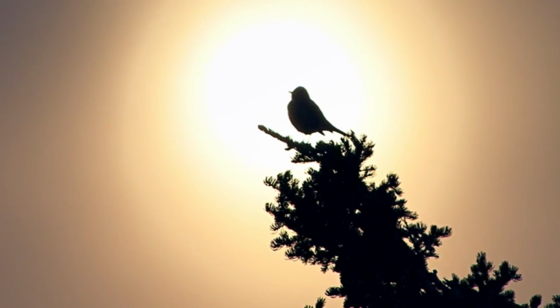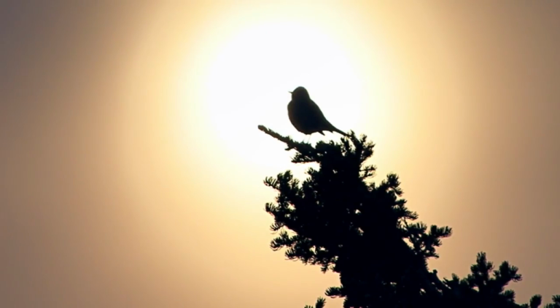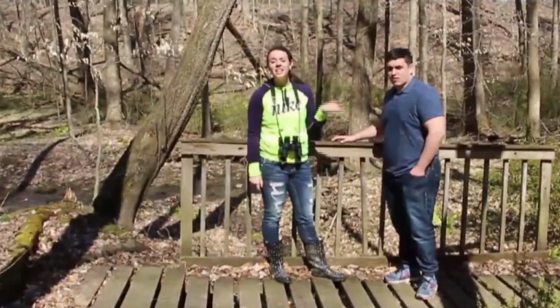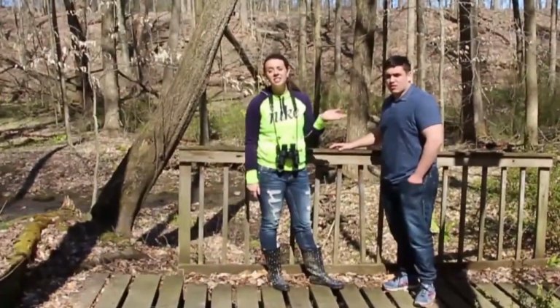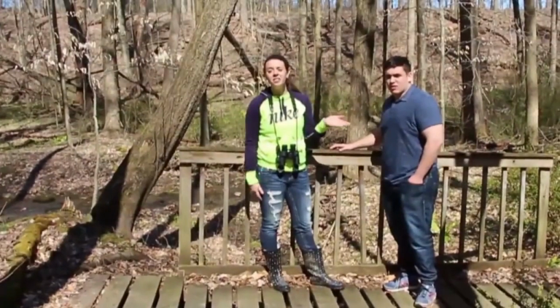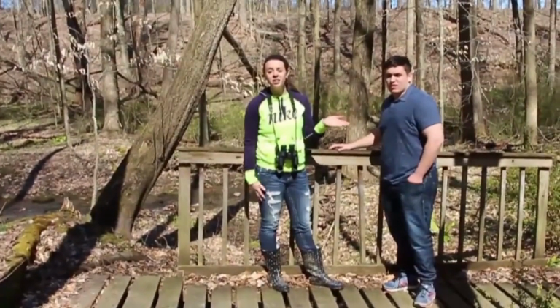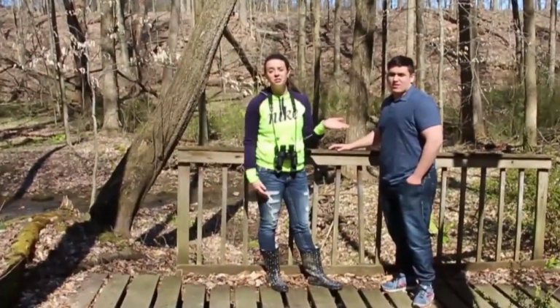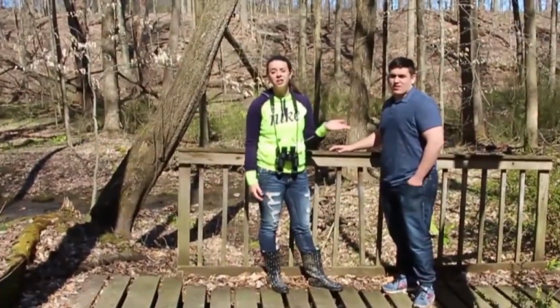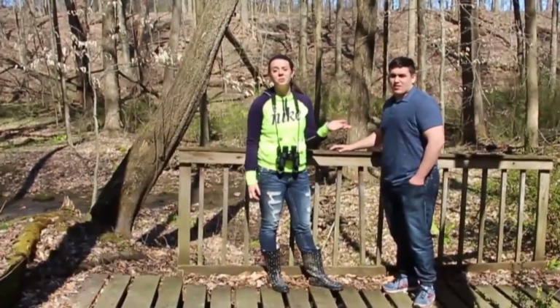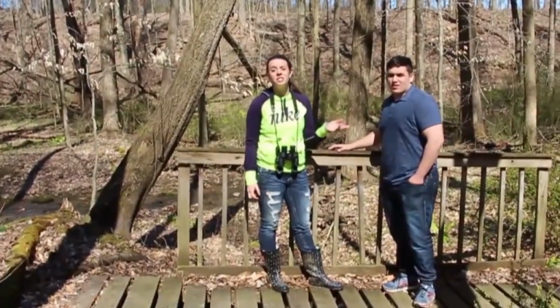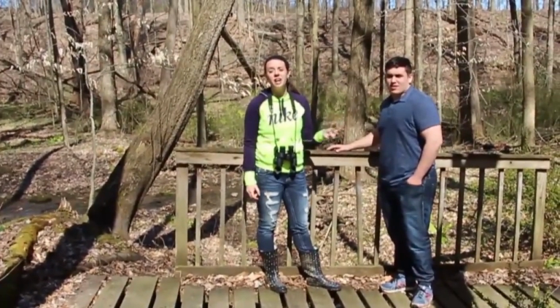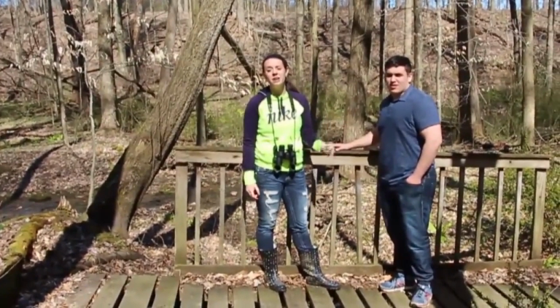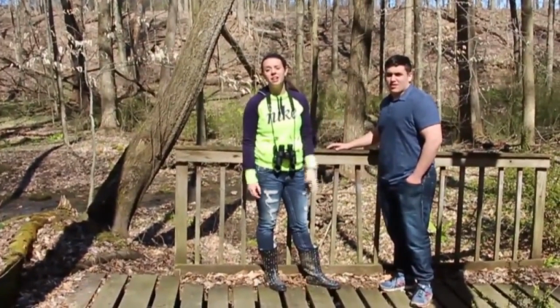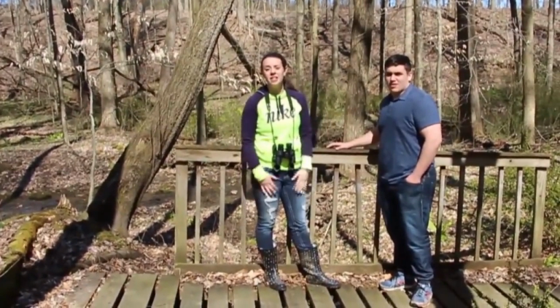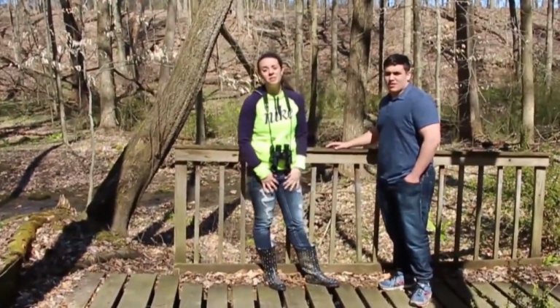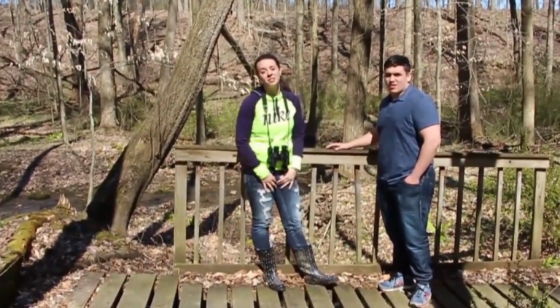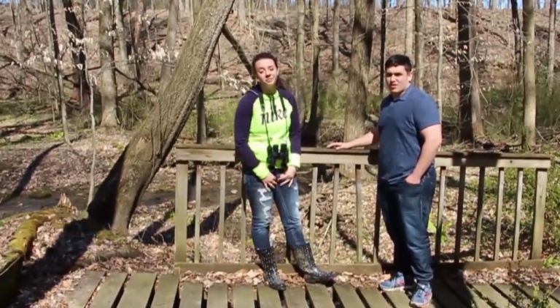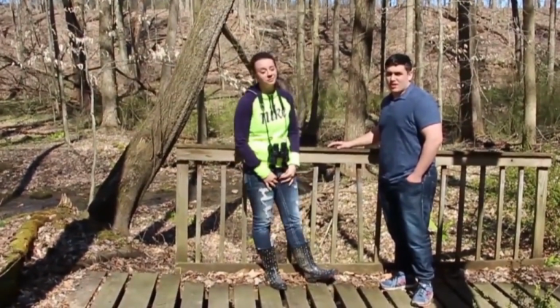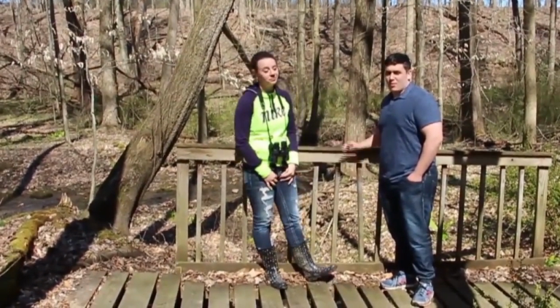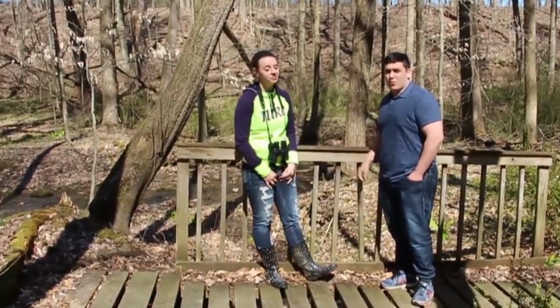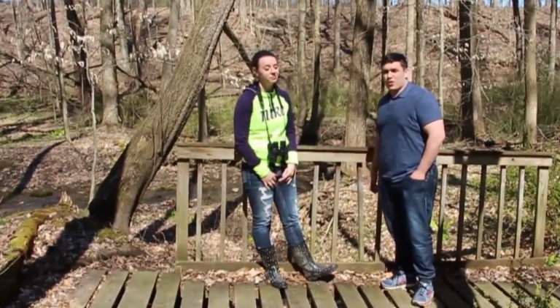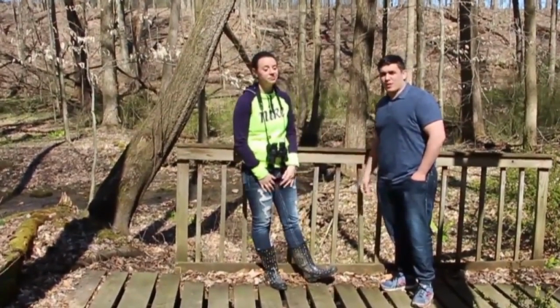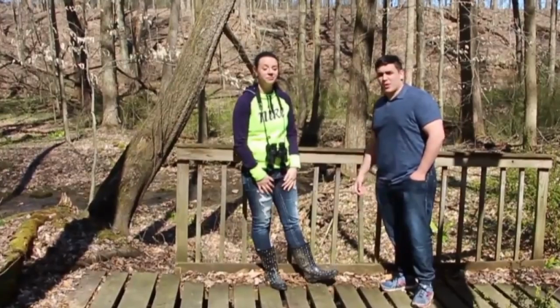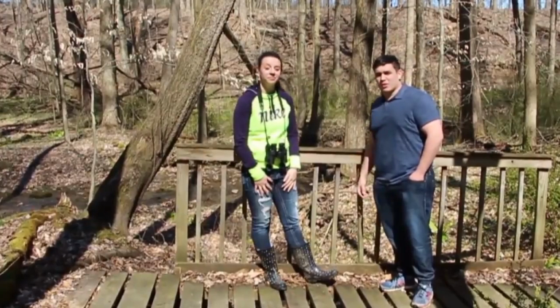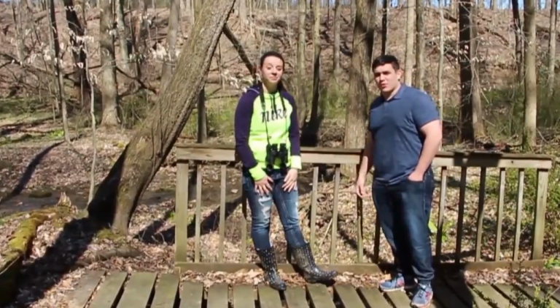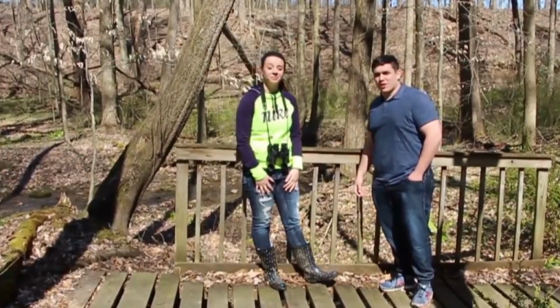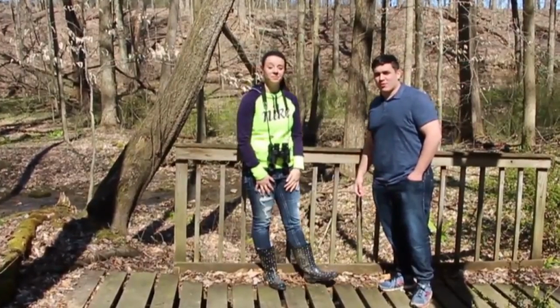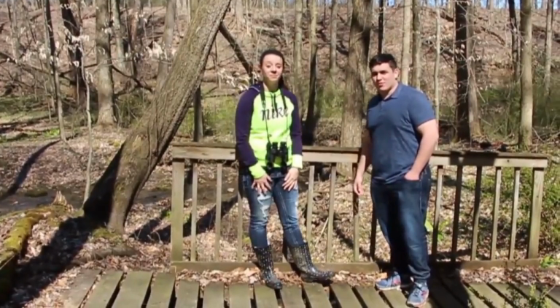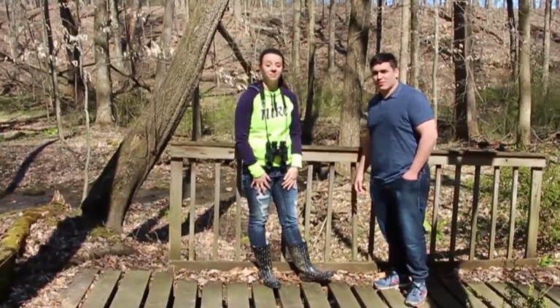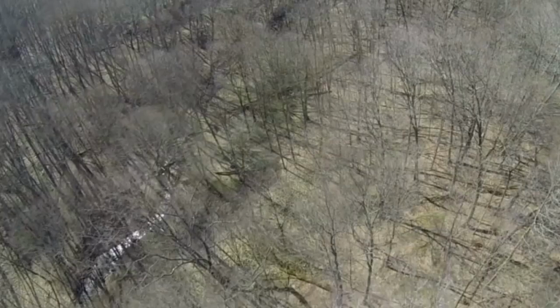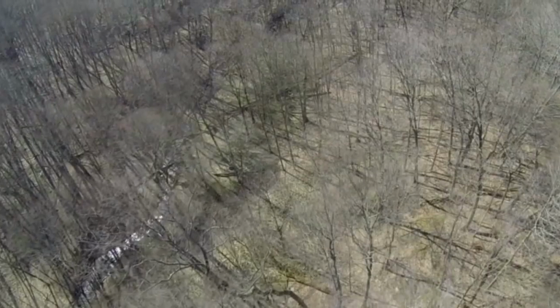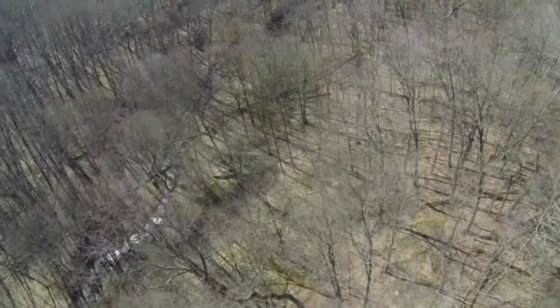Well guys, thanks for following us through College Woods today — we had a great time with you! Hopefully you come experience it for yourself. Bye!